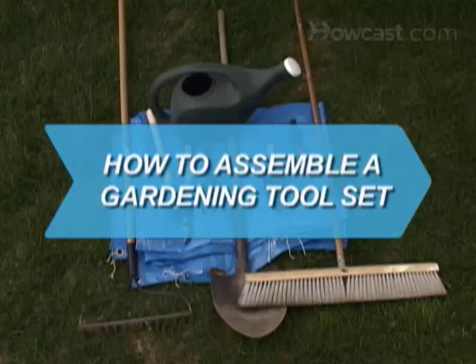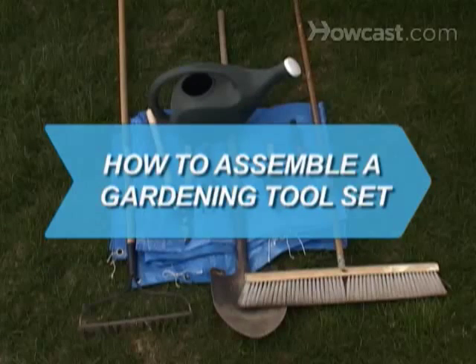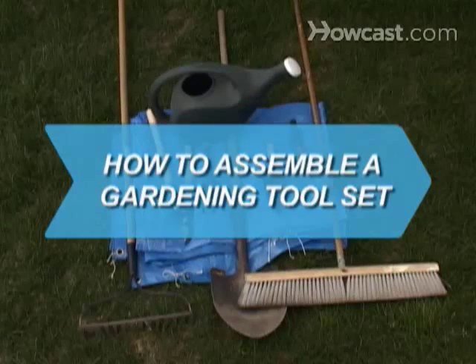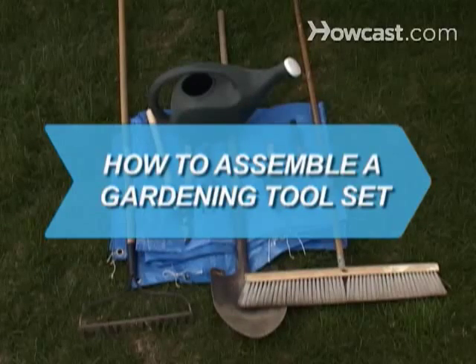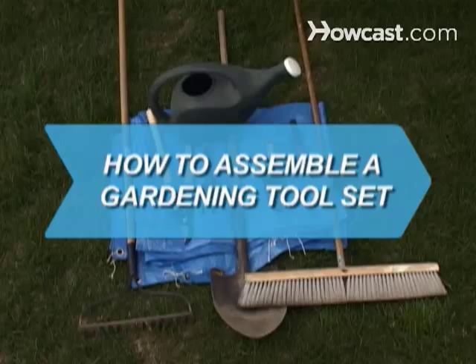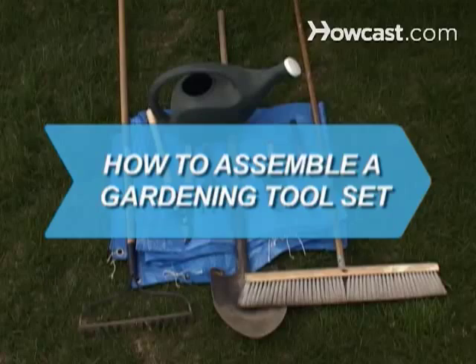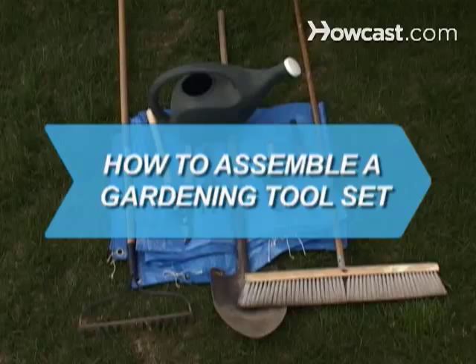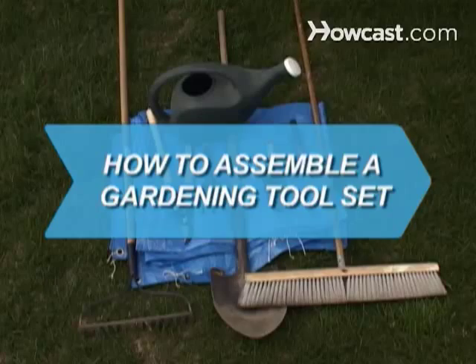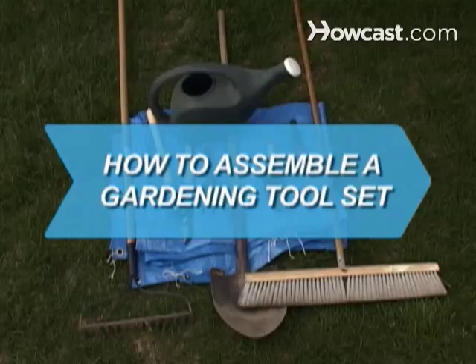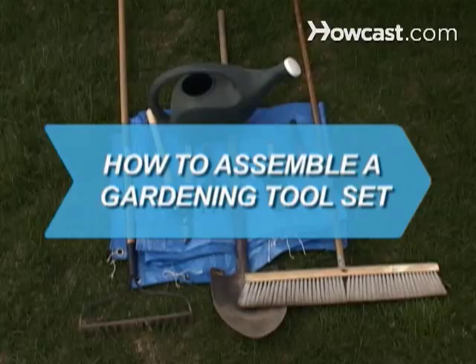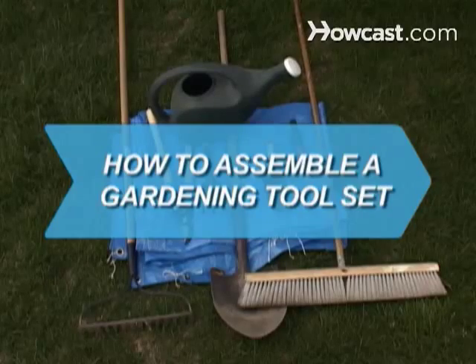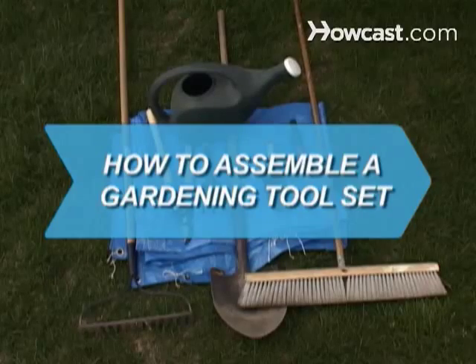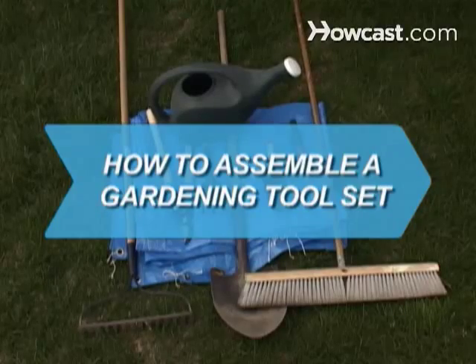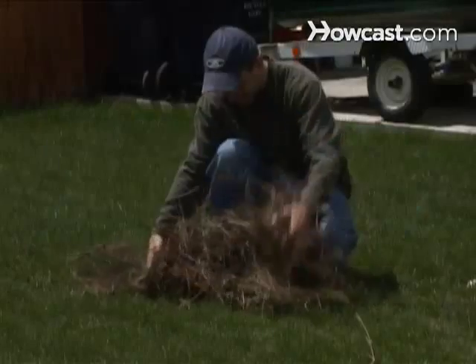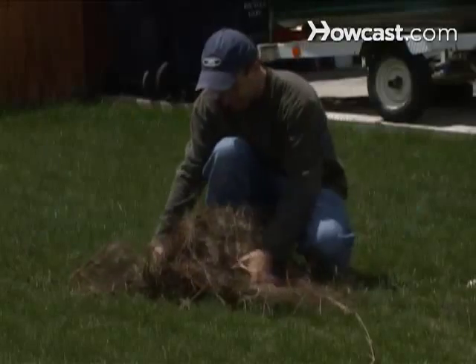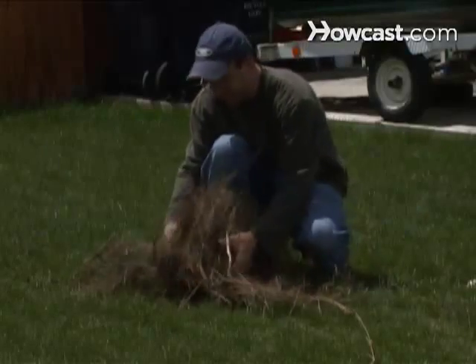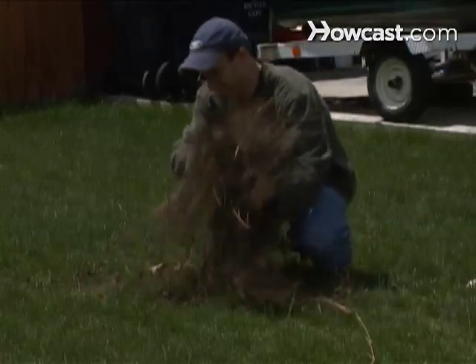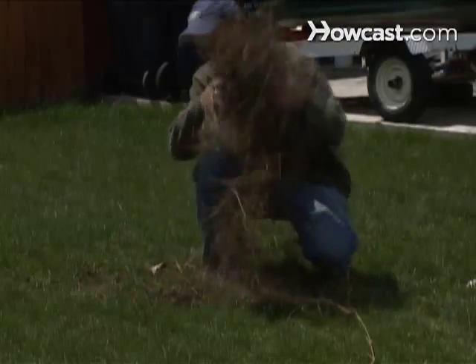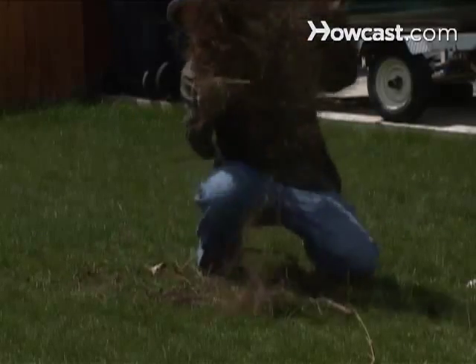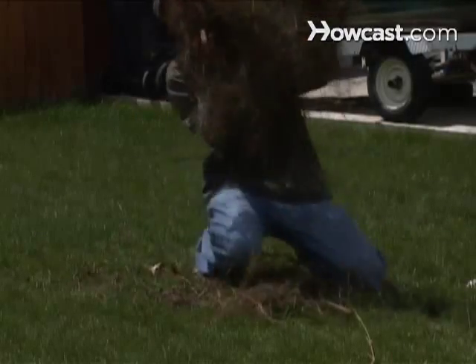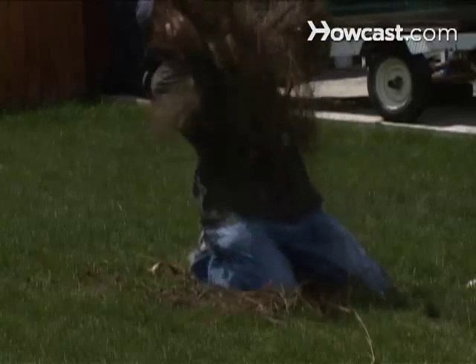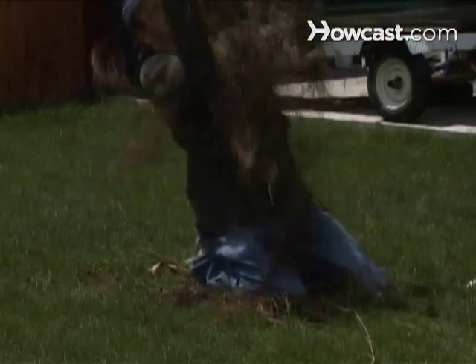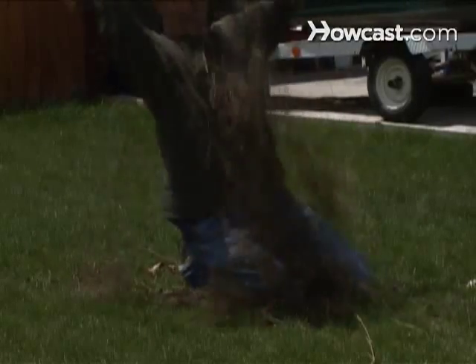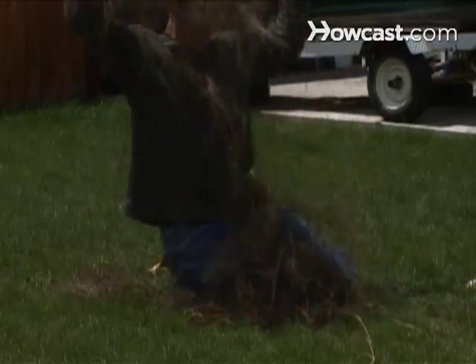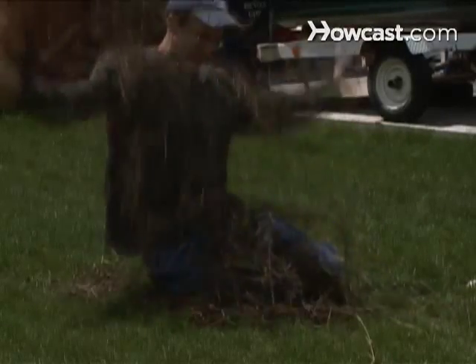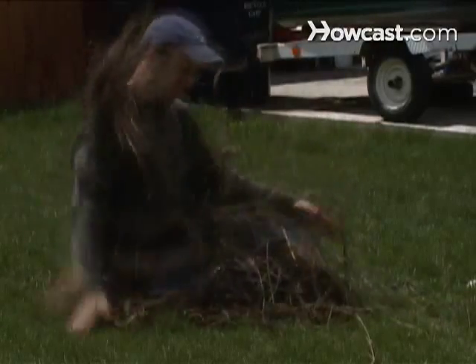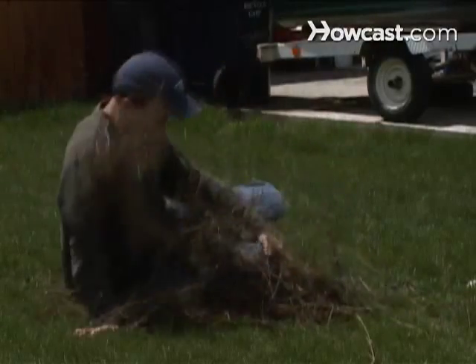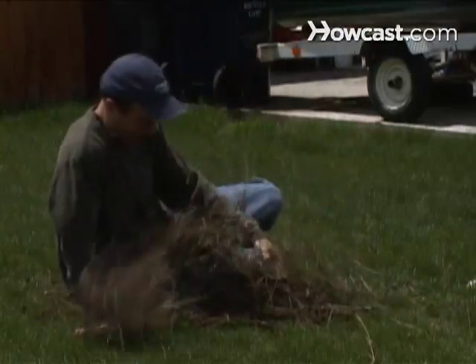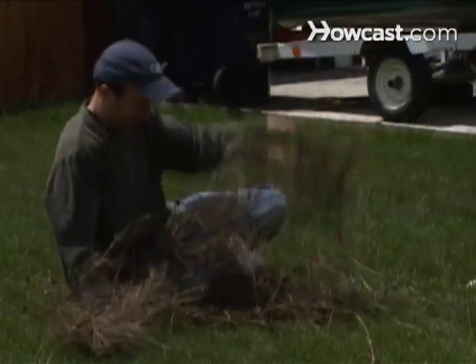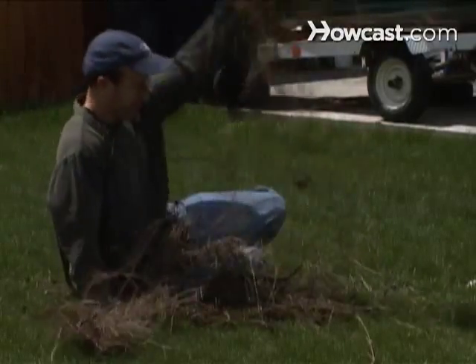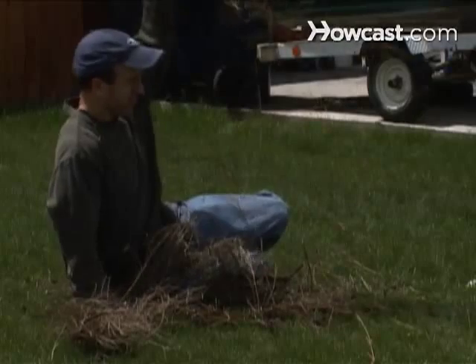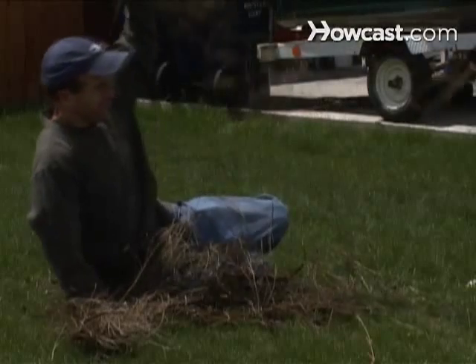How to Assemble a Gardening Toolset. Most jobs get easier when you use the right tools, including gardening.